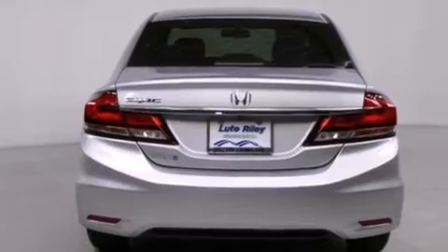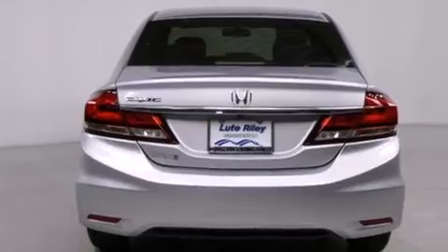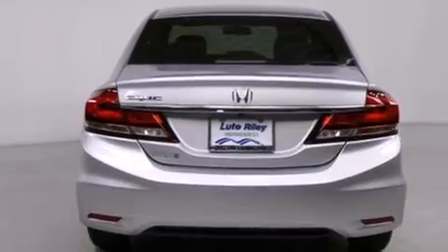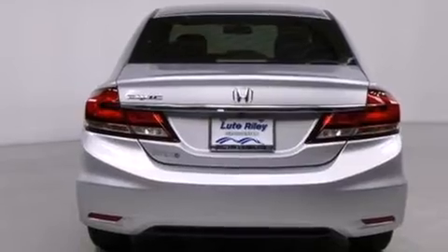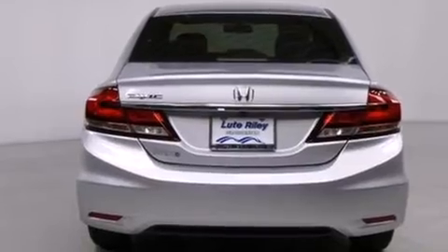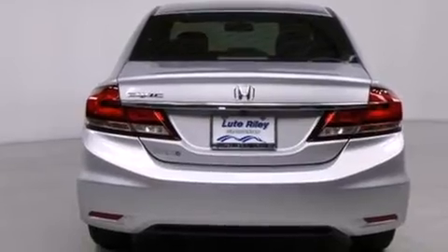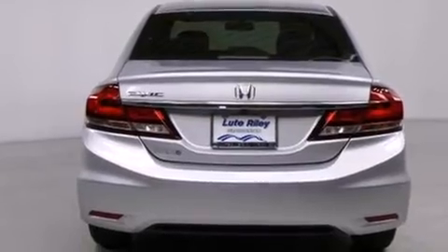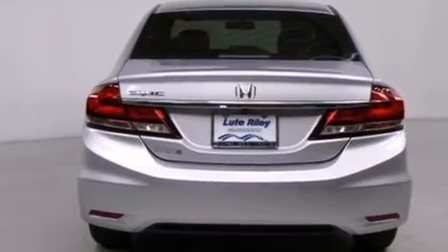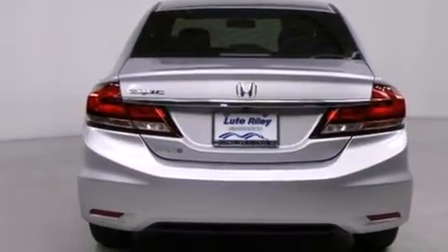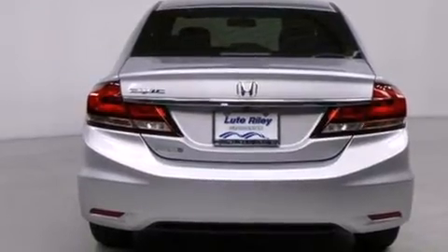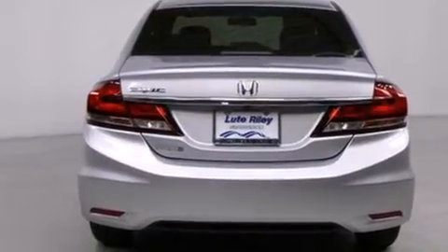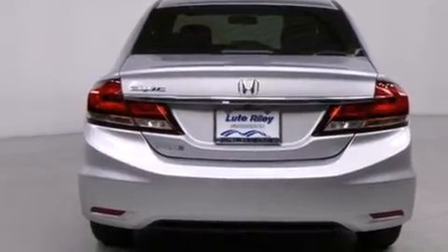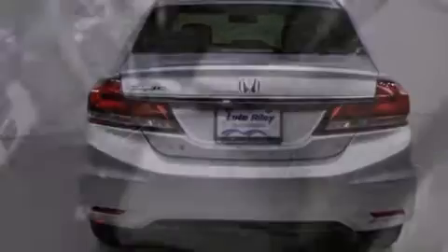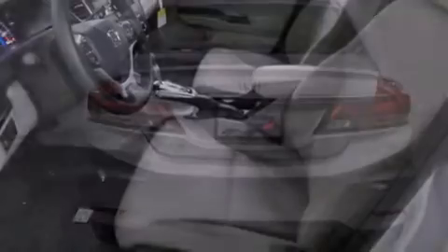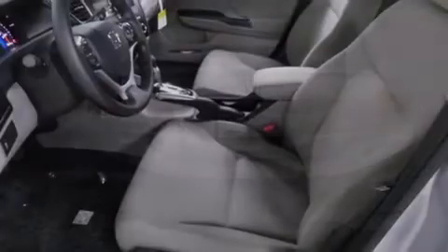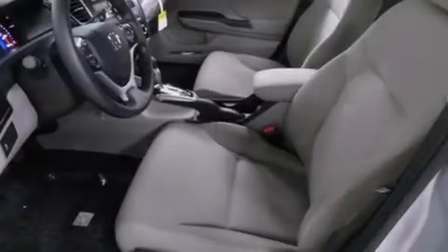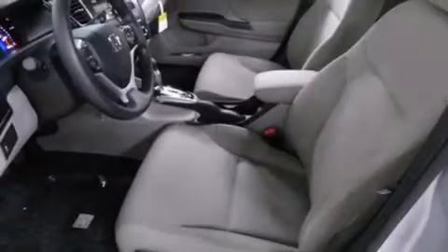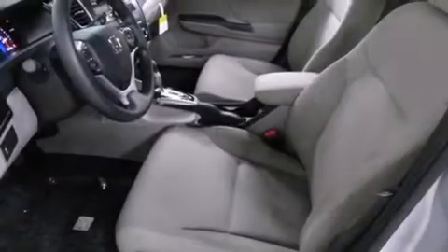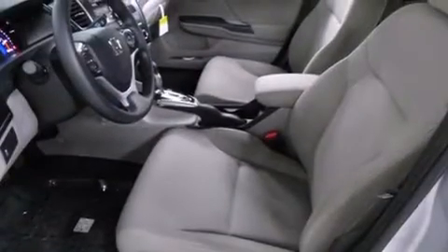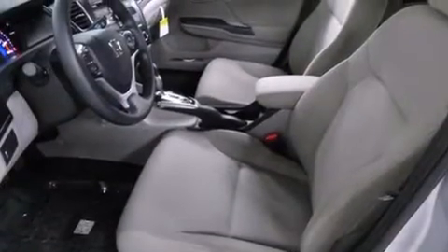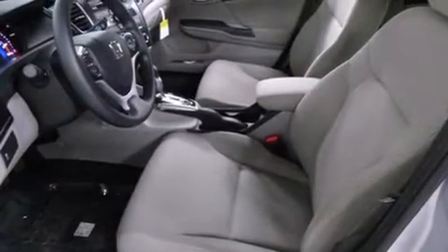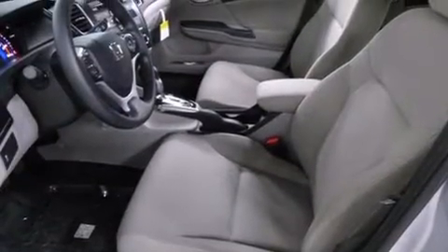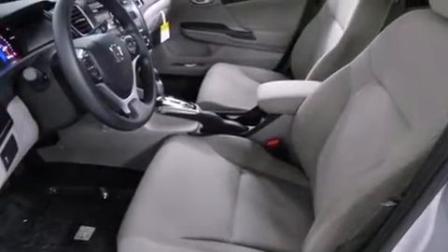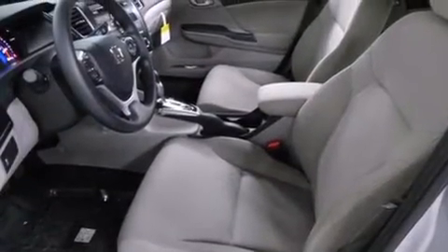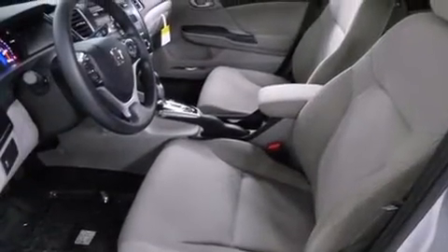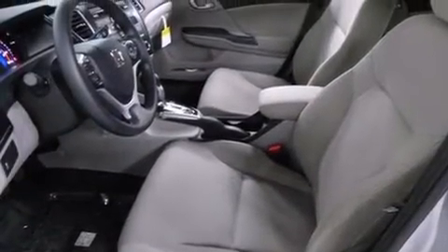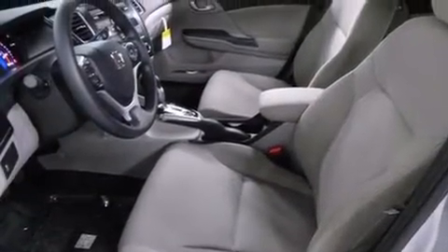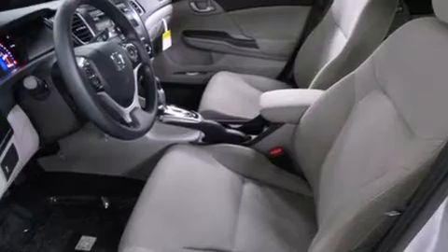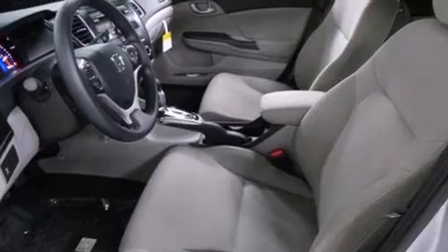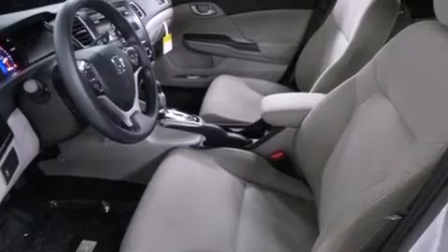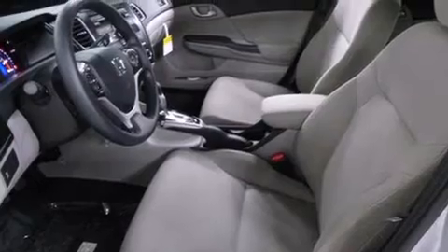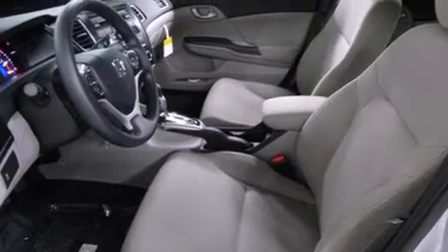Additional features include a security system, traction control, a keyless entry system, and a backup camera.